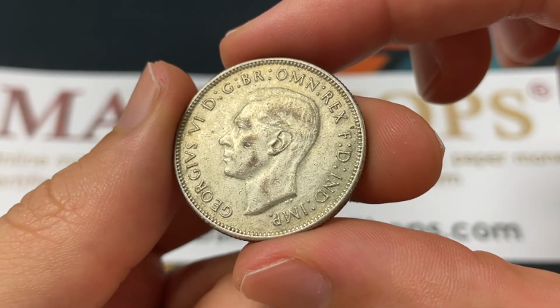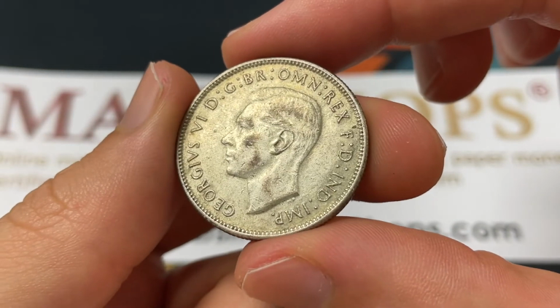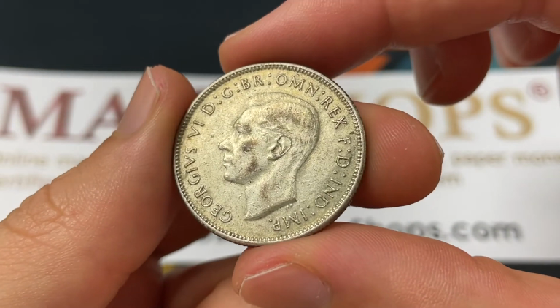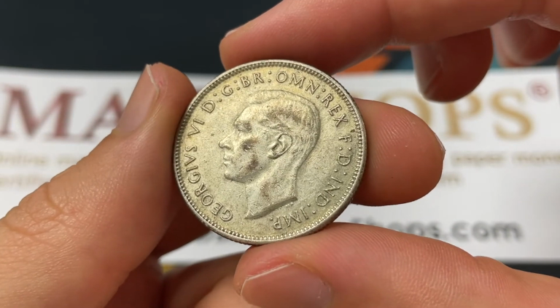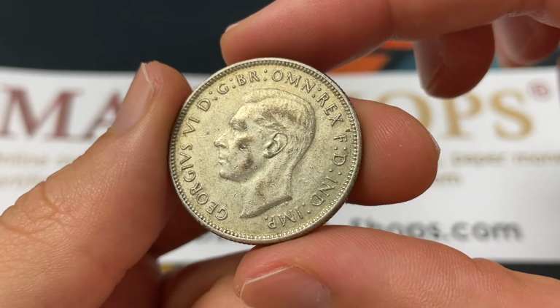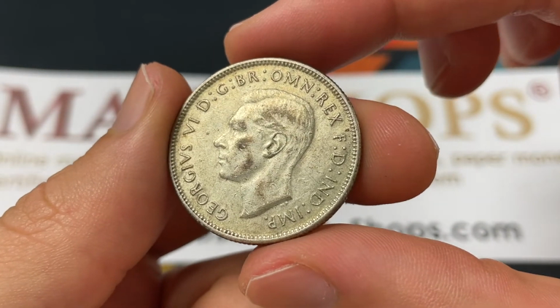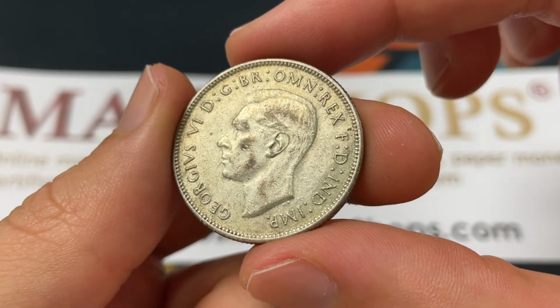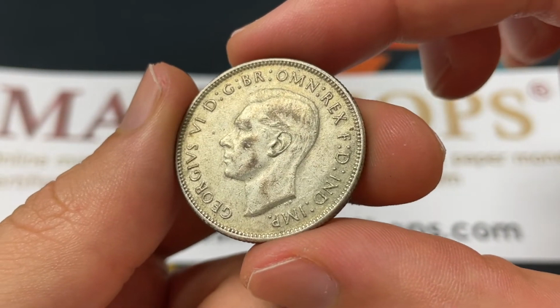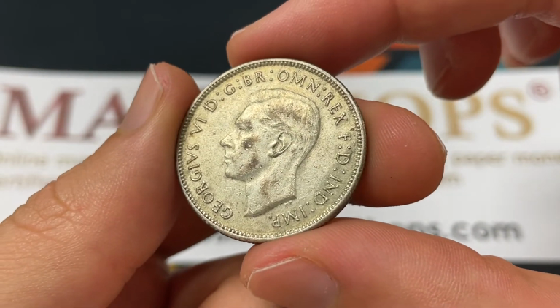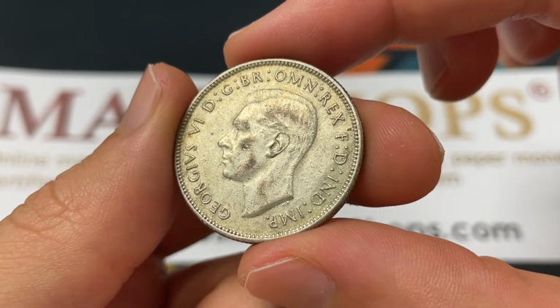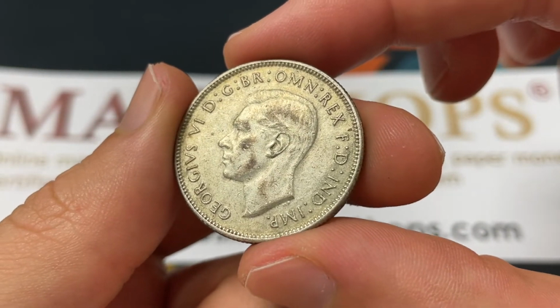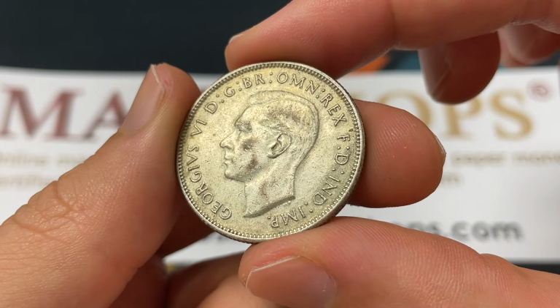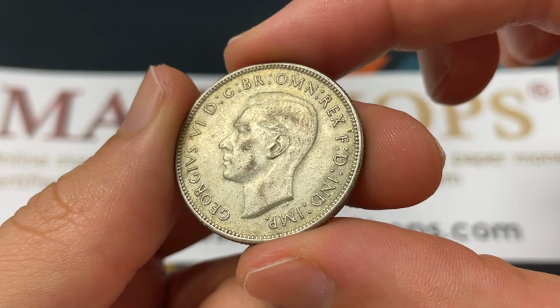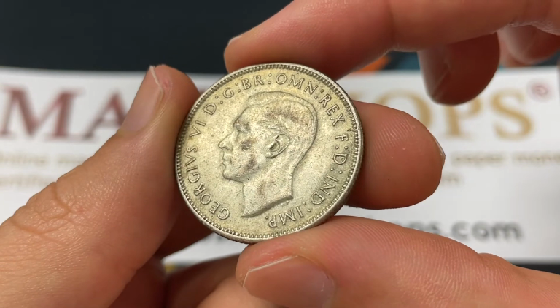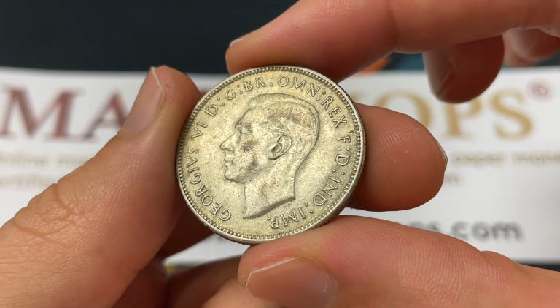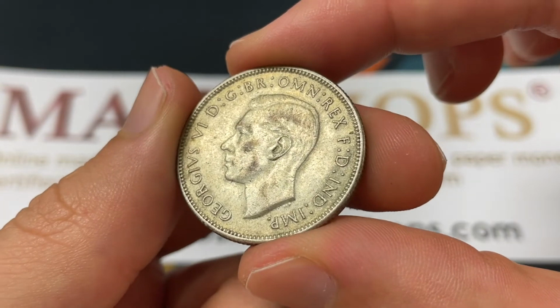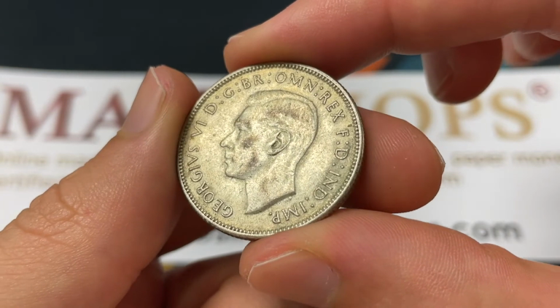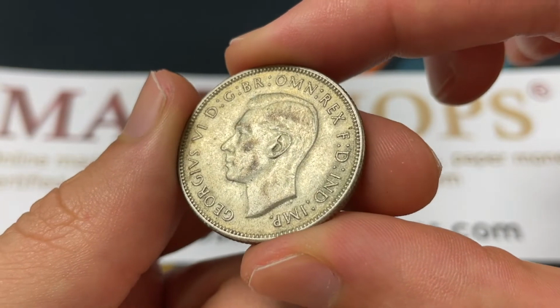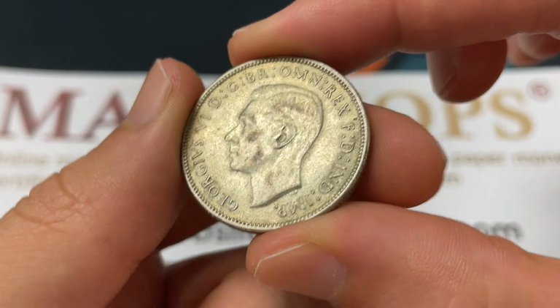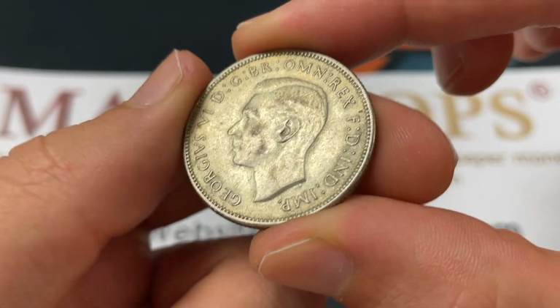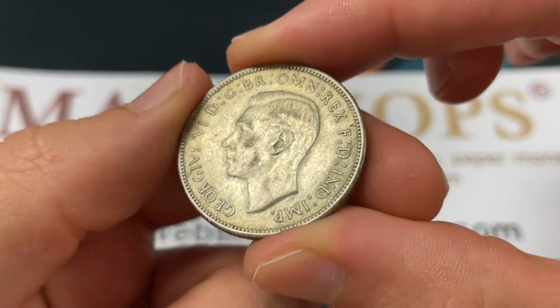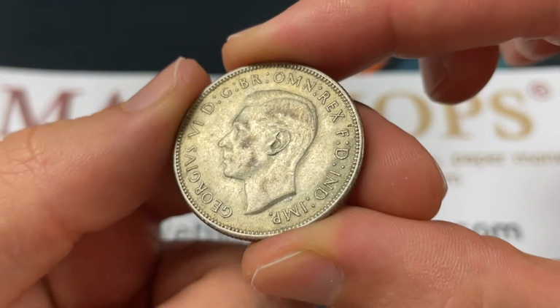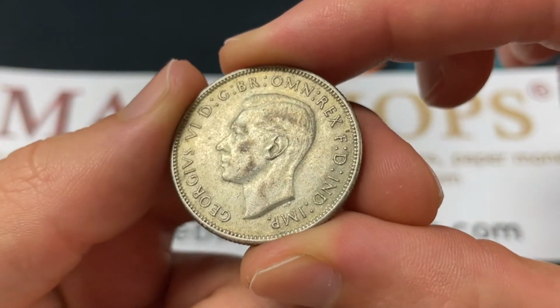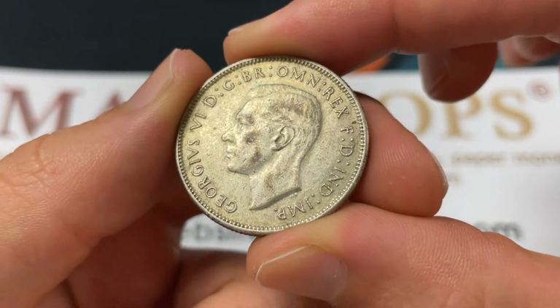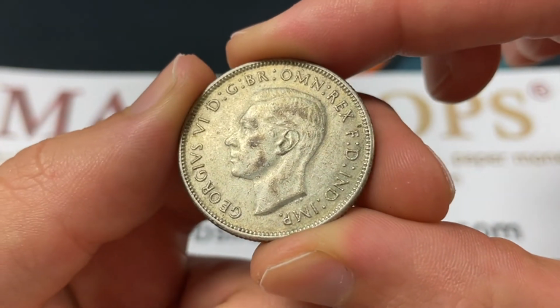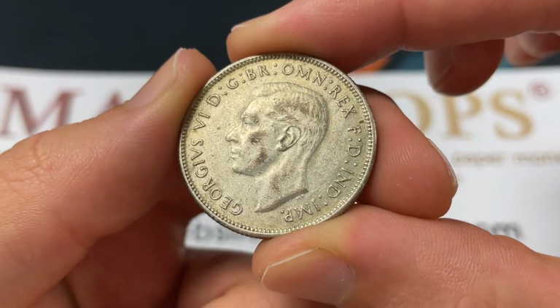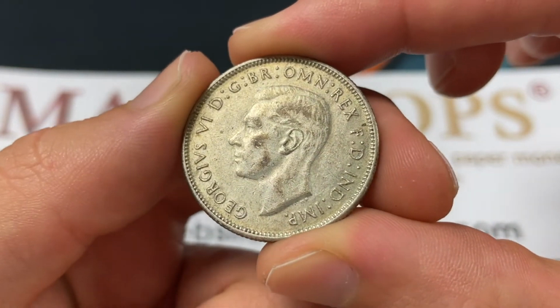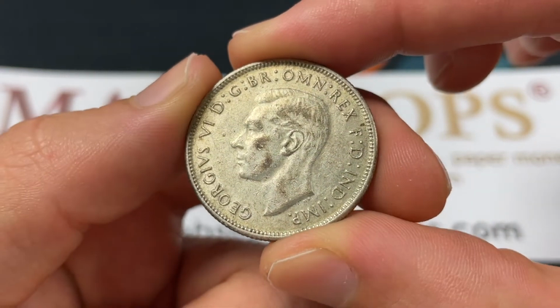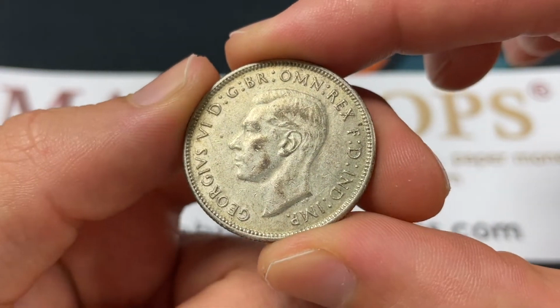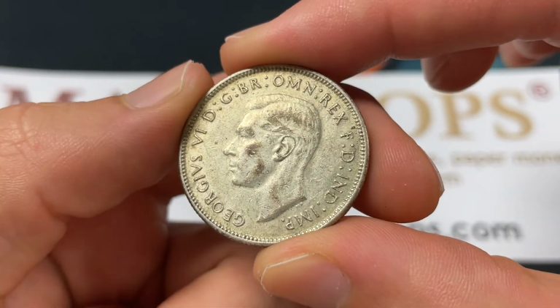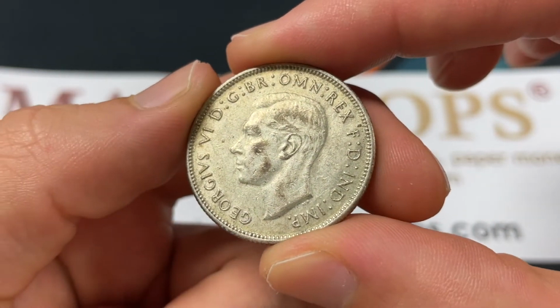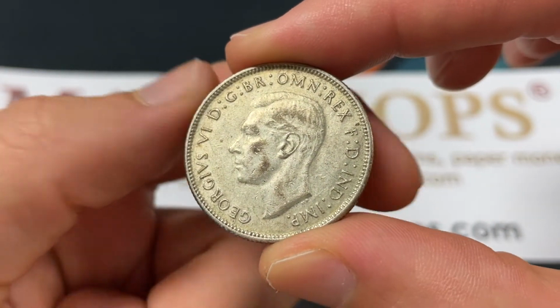A lot of history, and we'll be going over the value, mintage, and all that sort of thing — historical context.